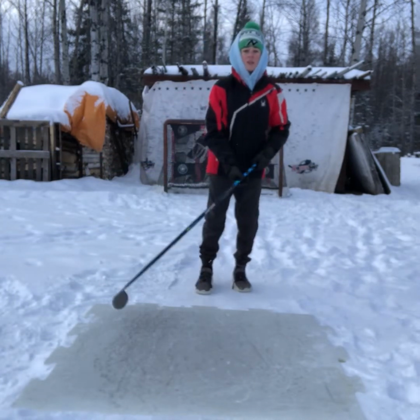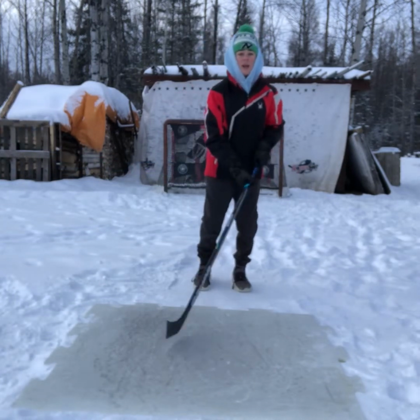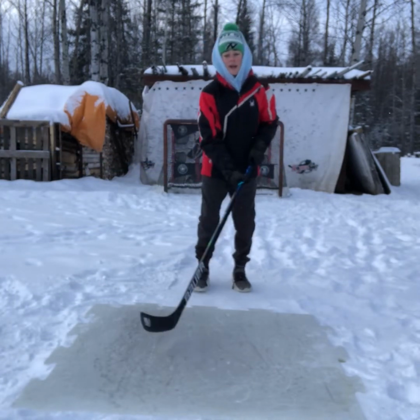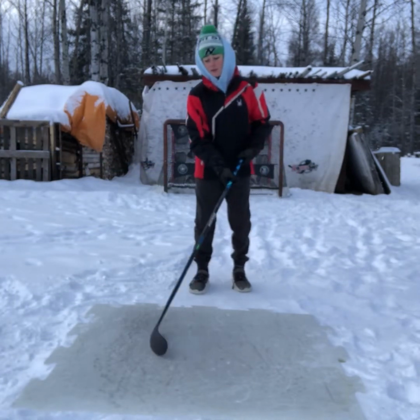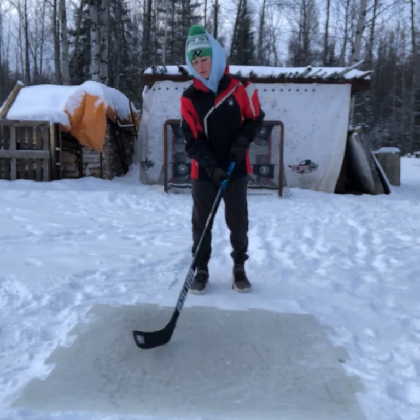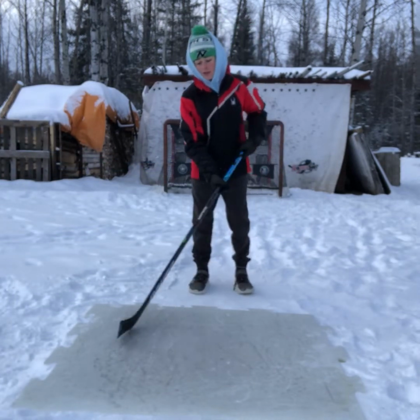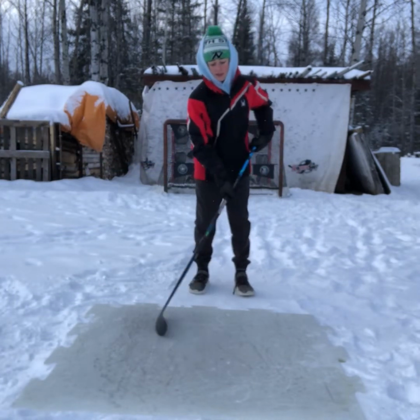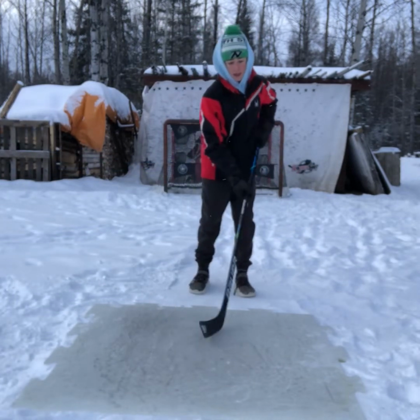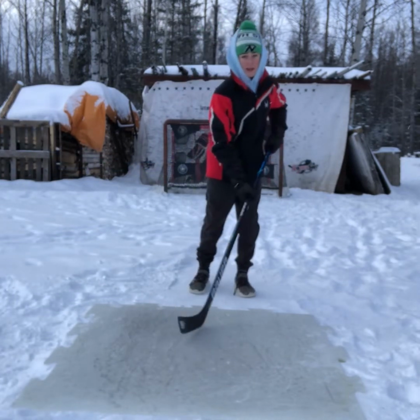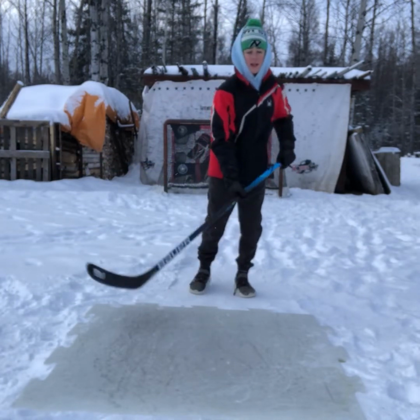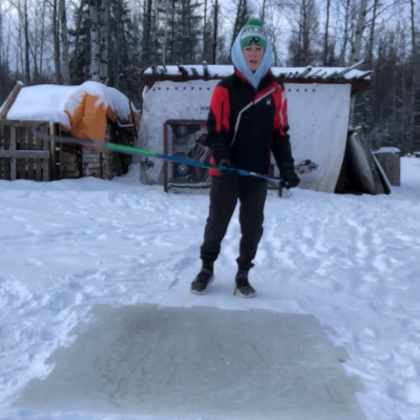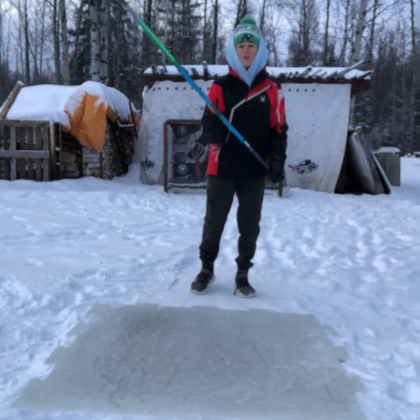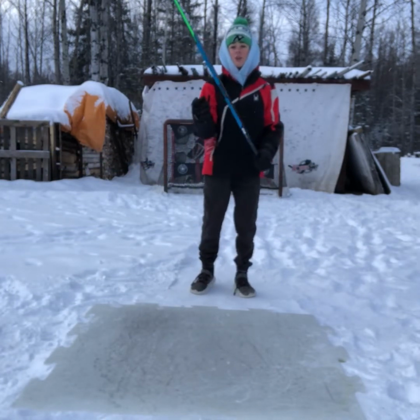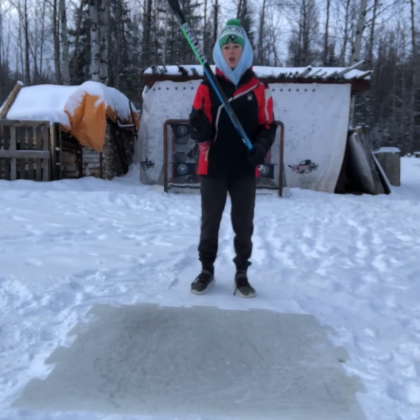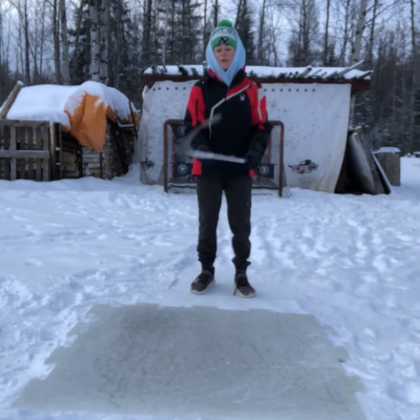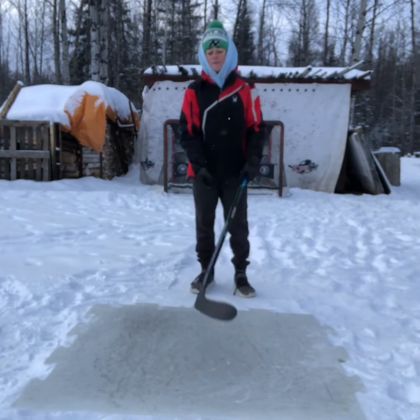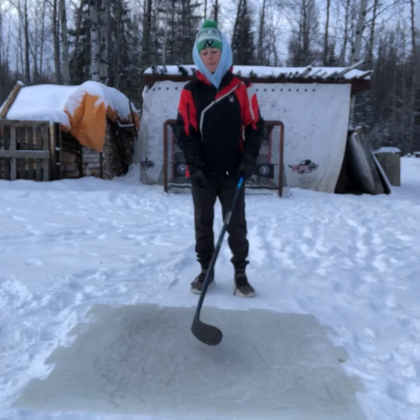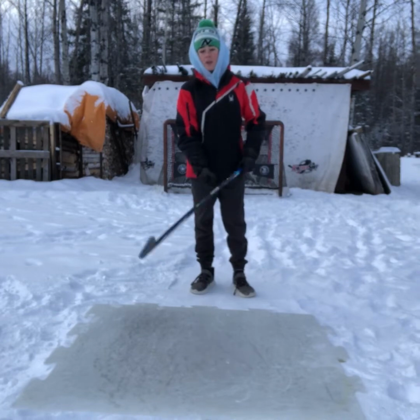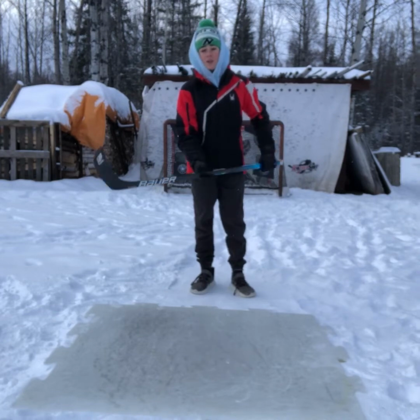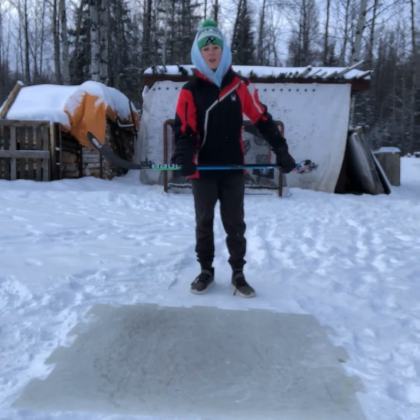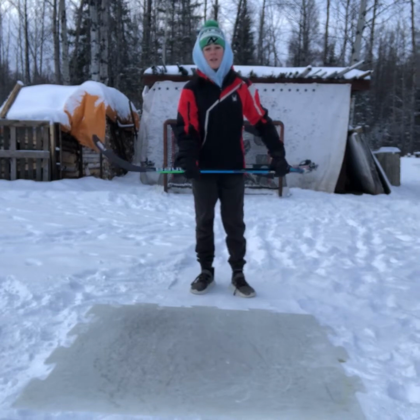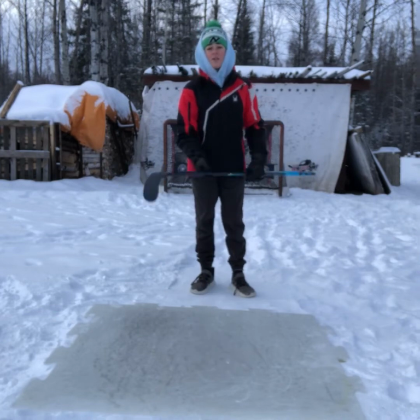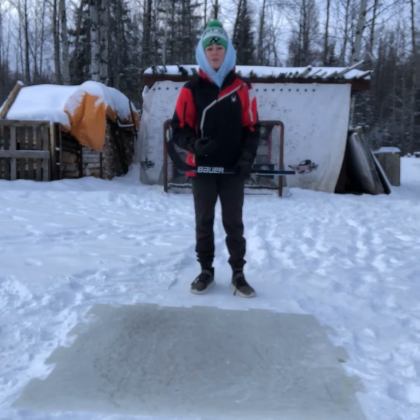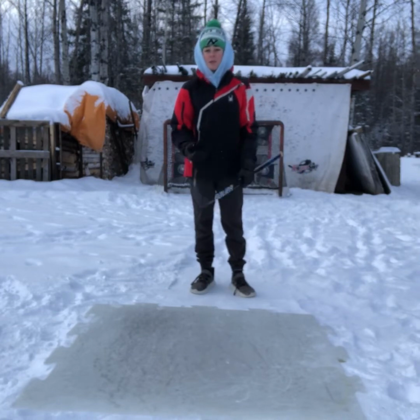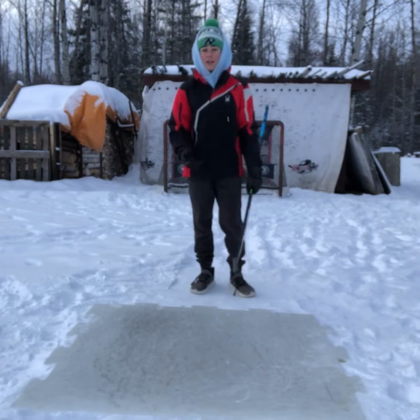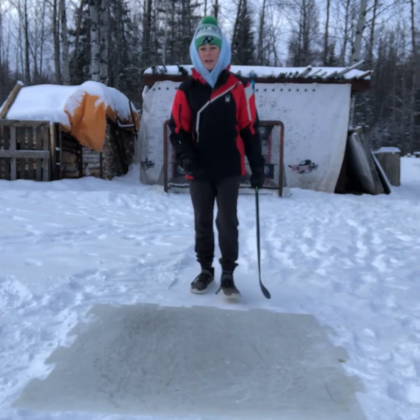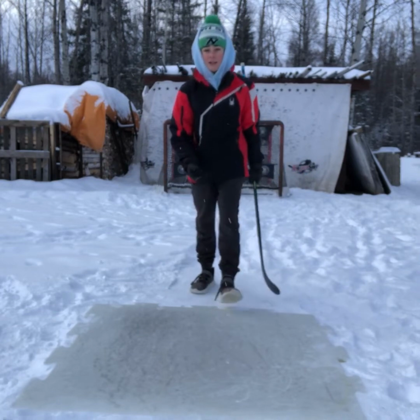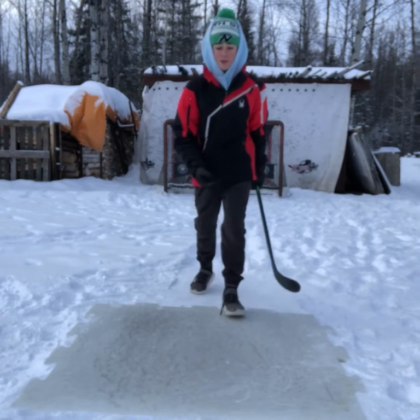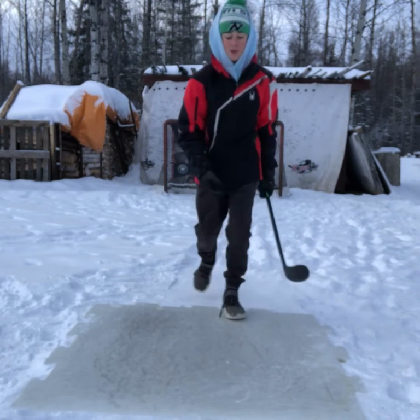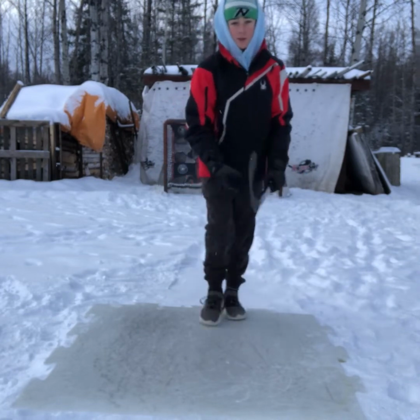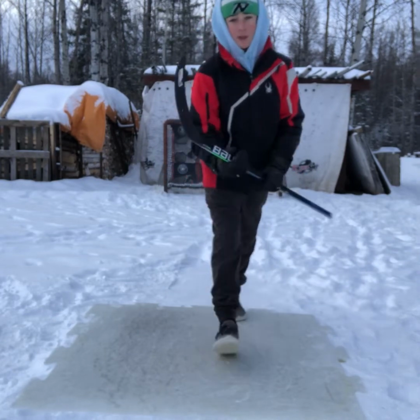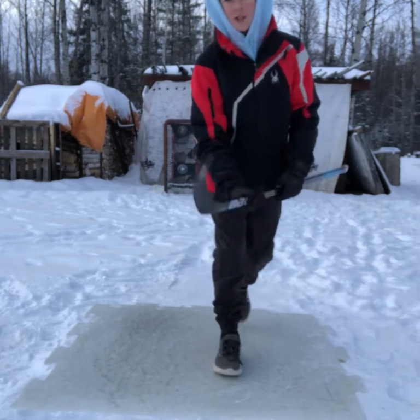So now let's get into some stick handling and some shooting with this stick.